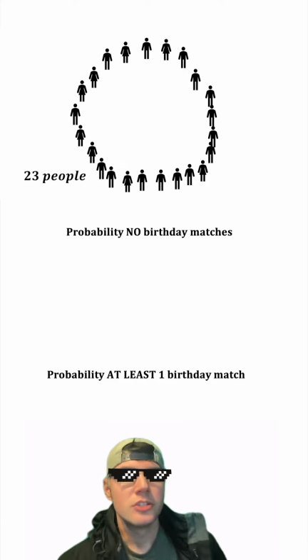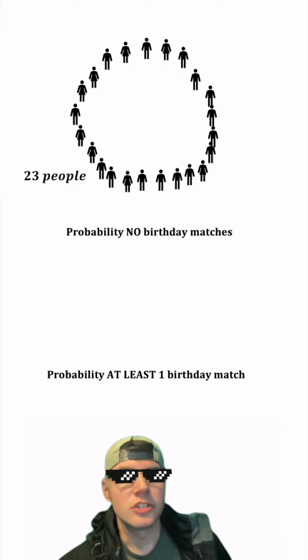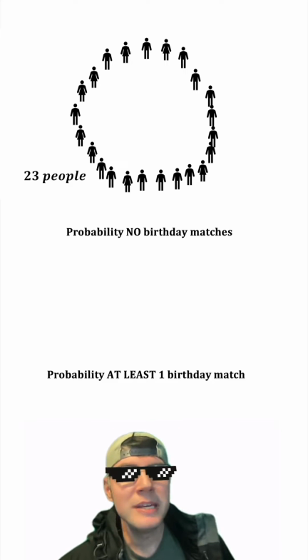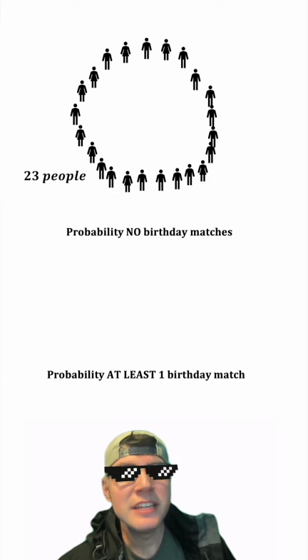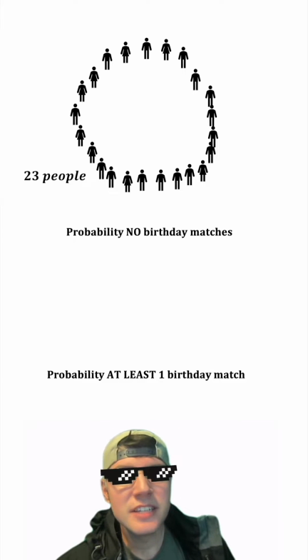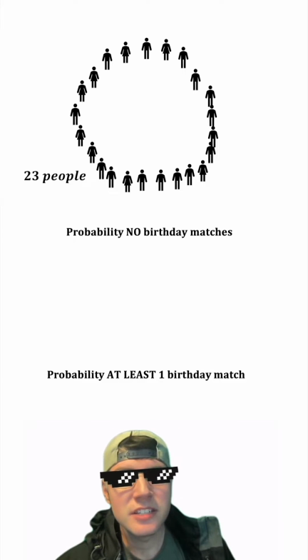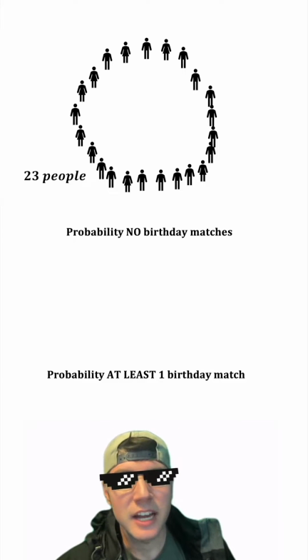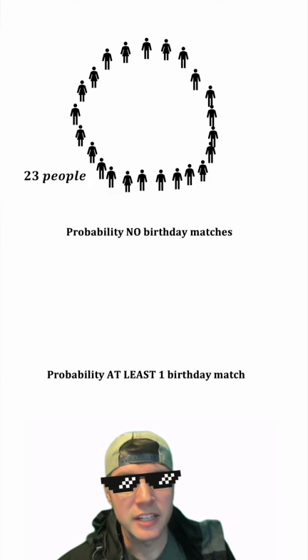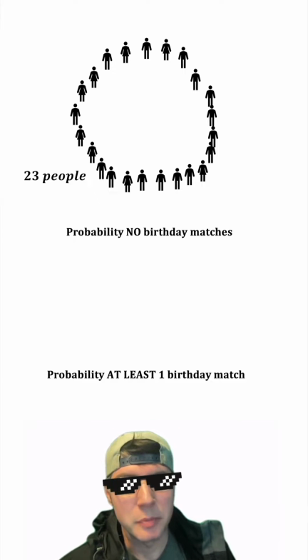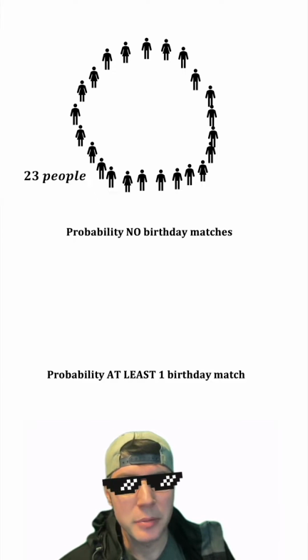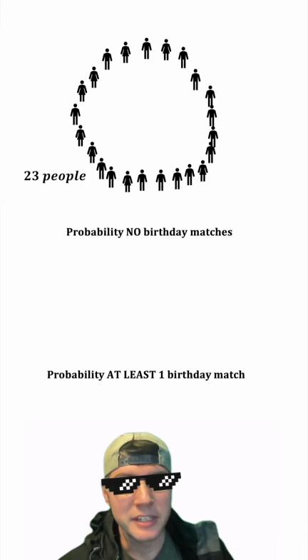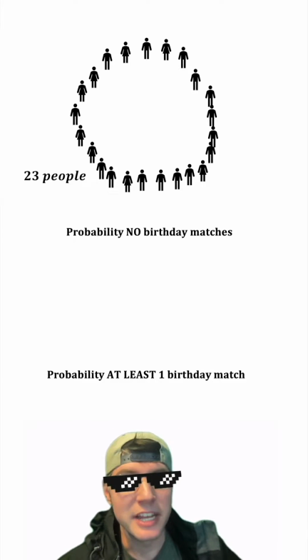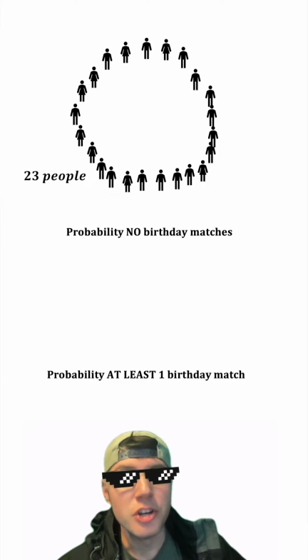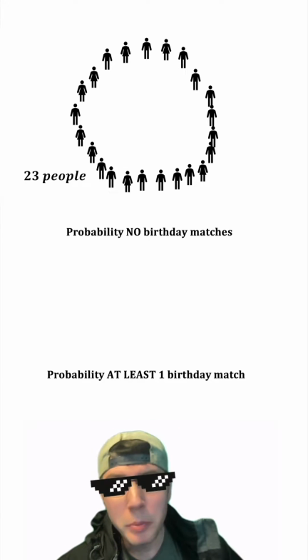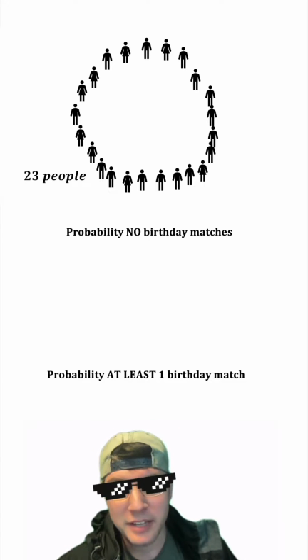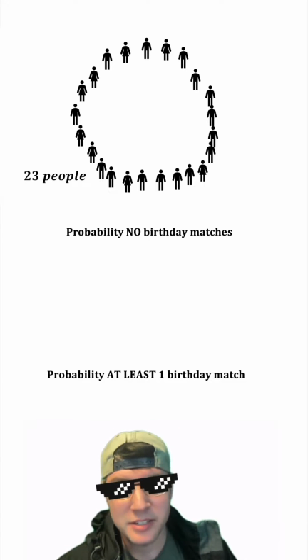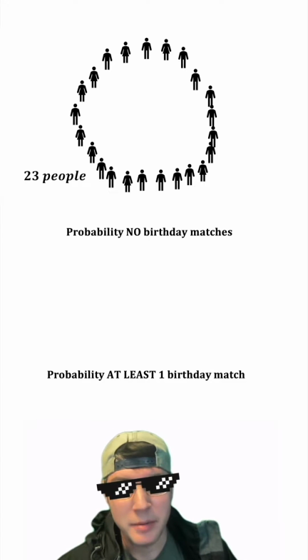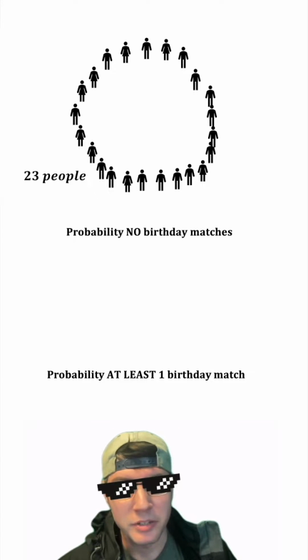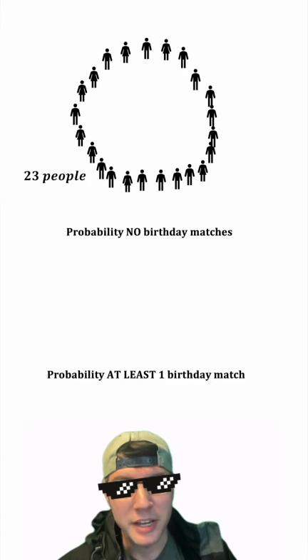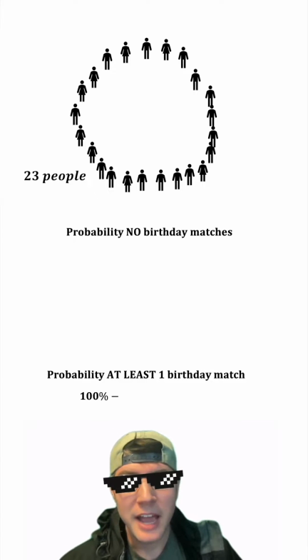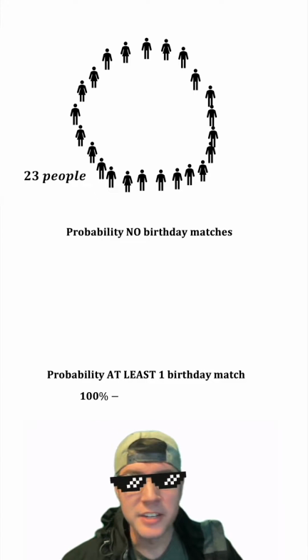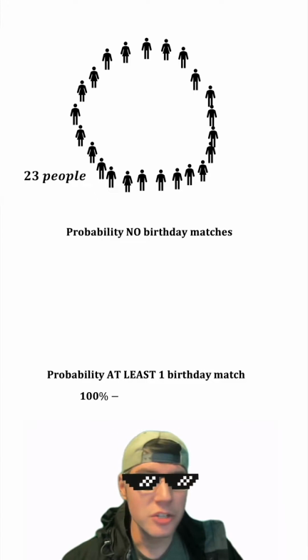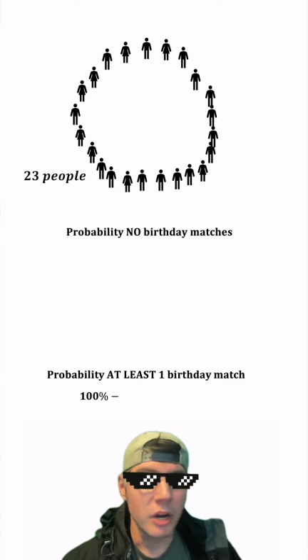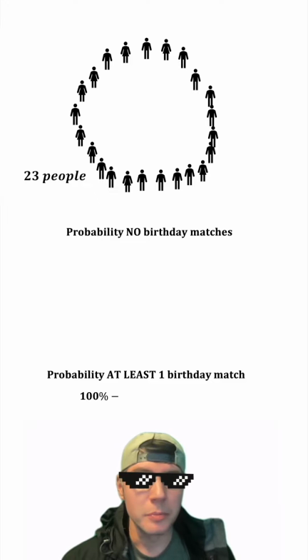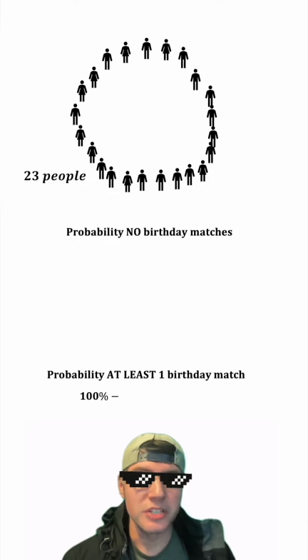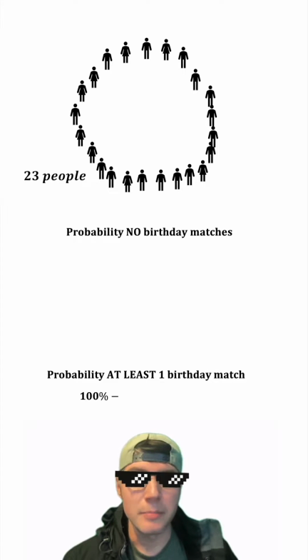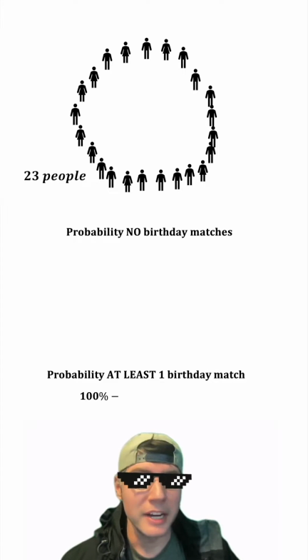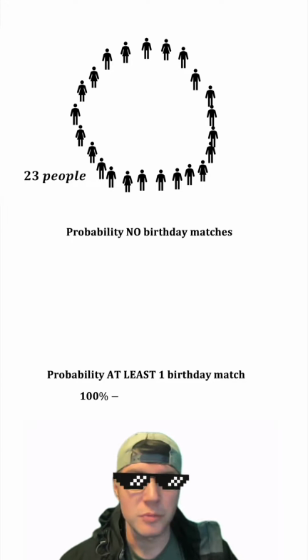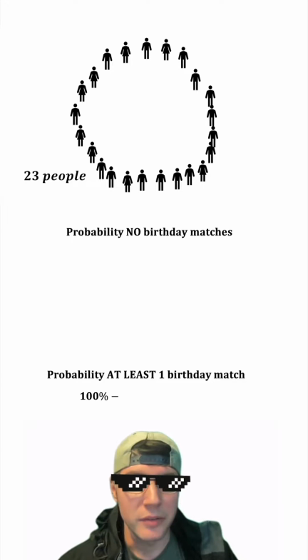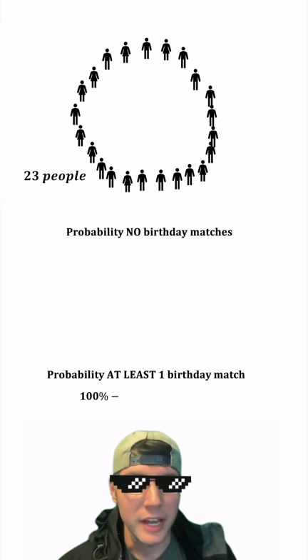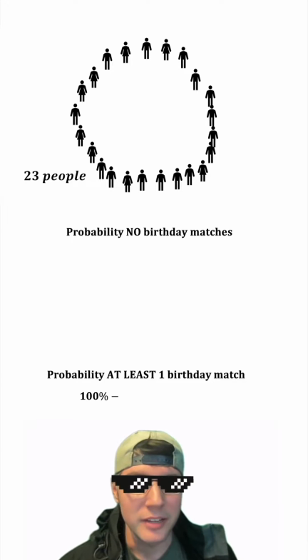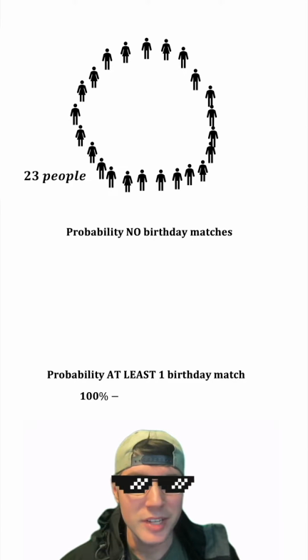It's going to be easiest to calculate the probability that nobody has the same birthday, and then just do 100% minus whatever that gives us.